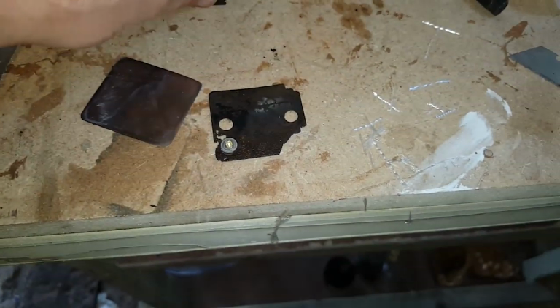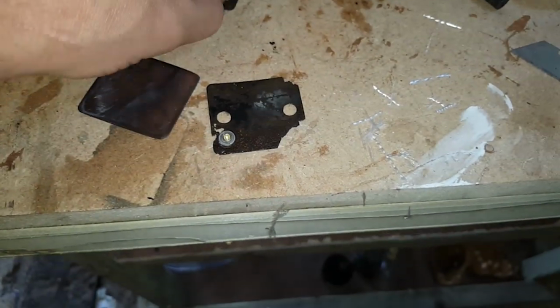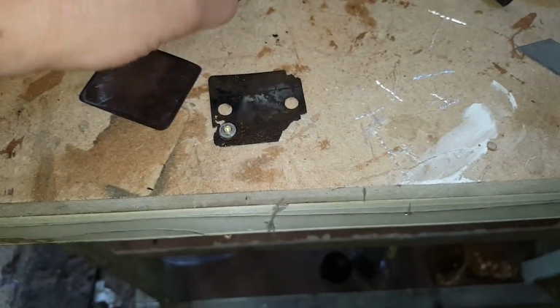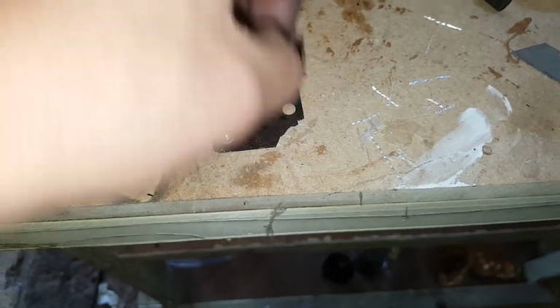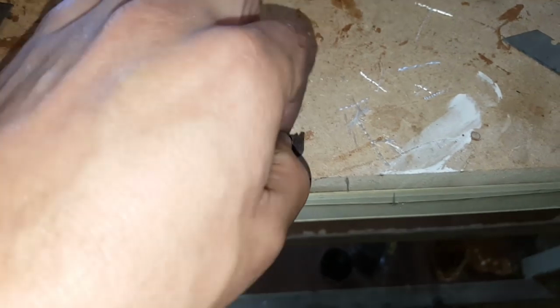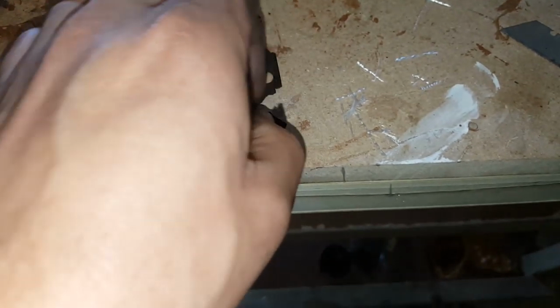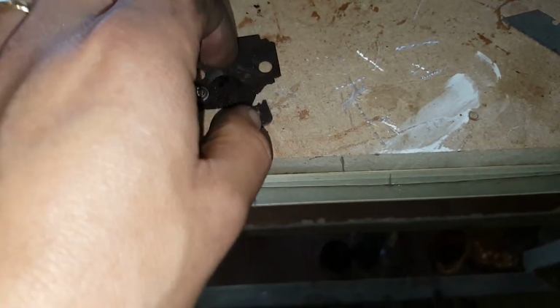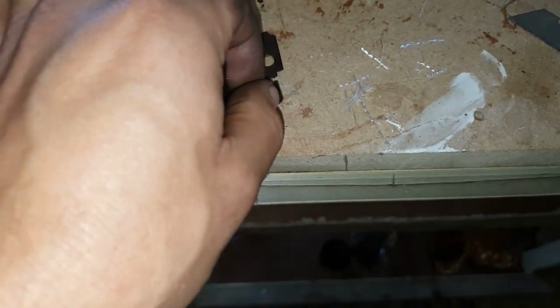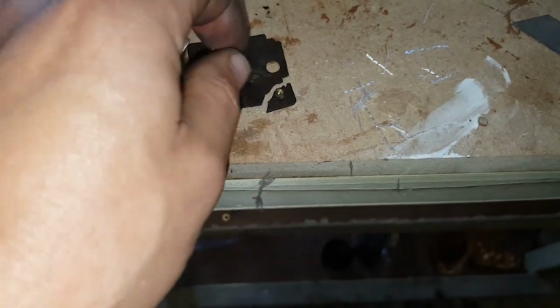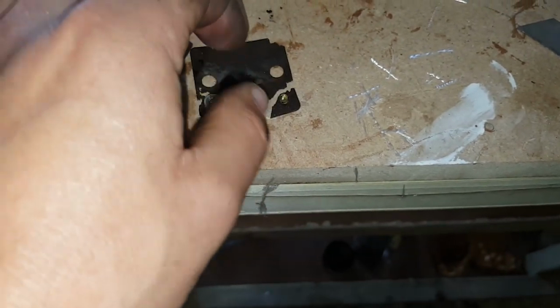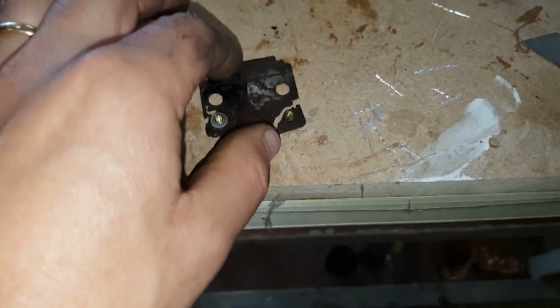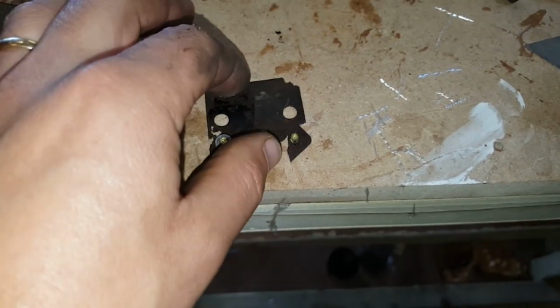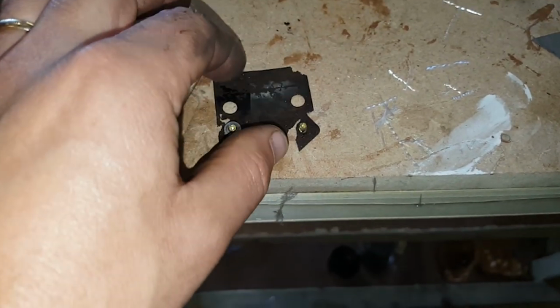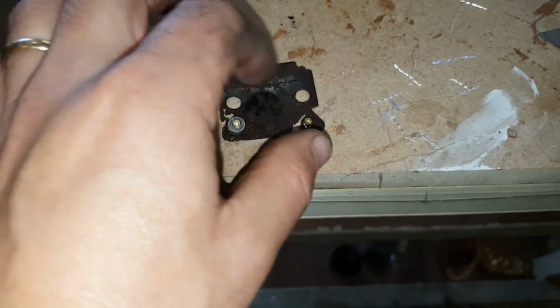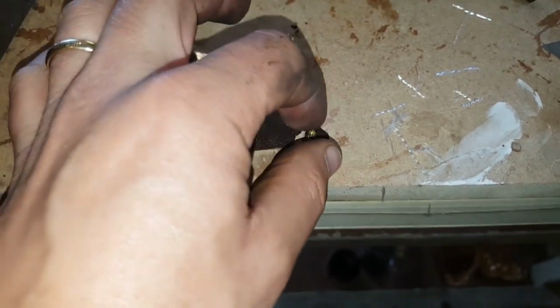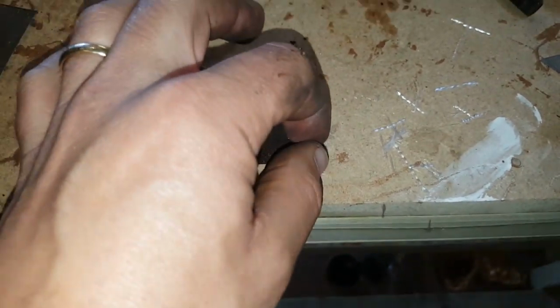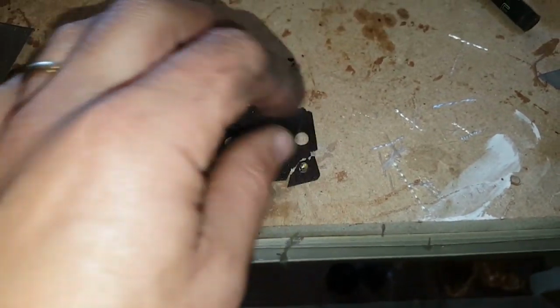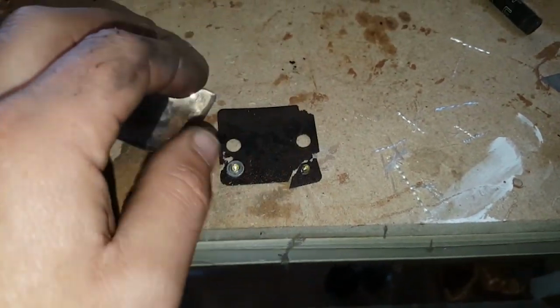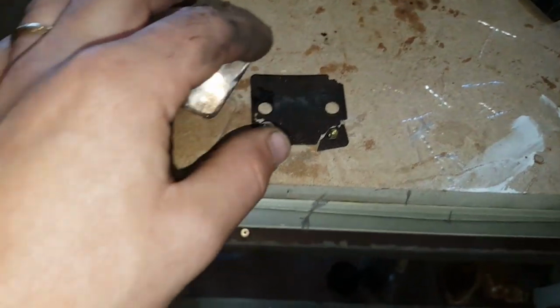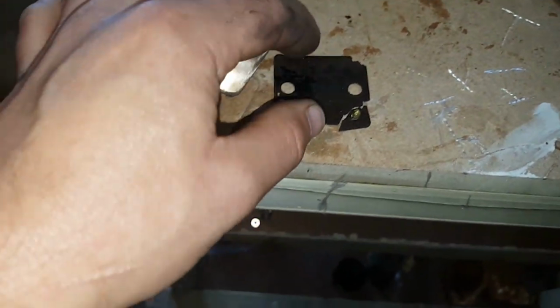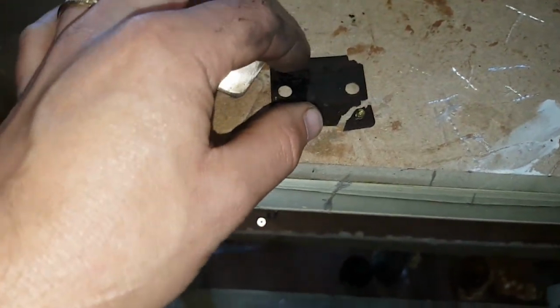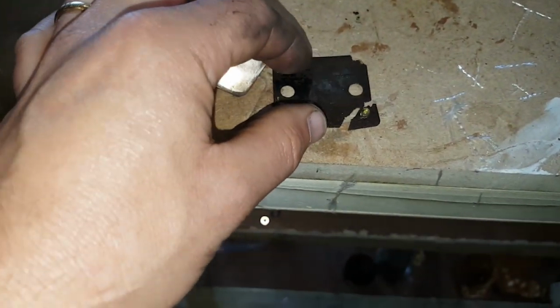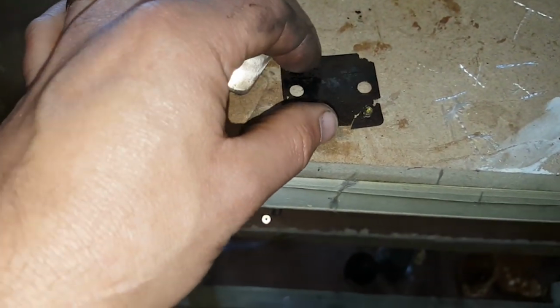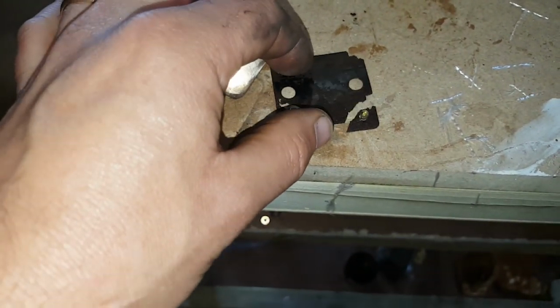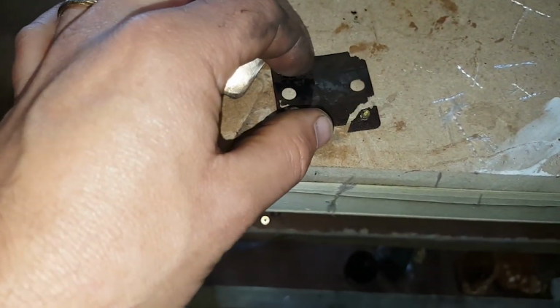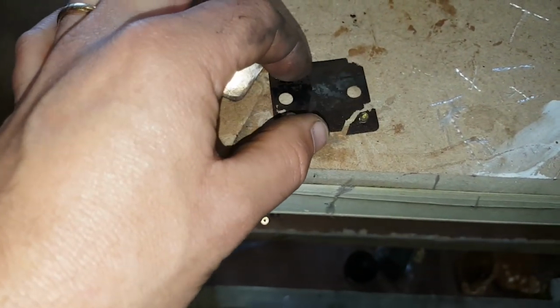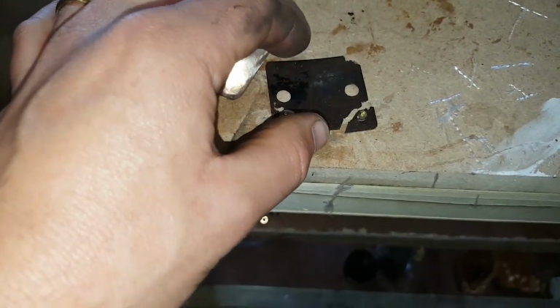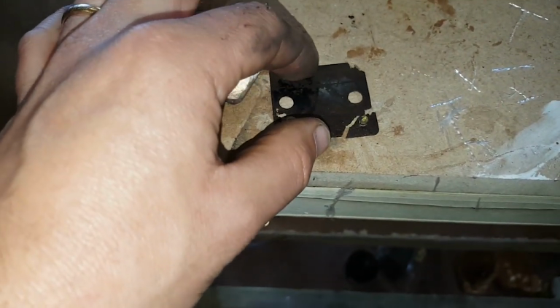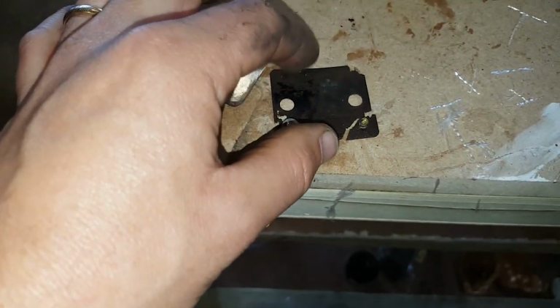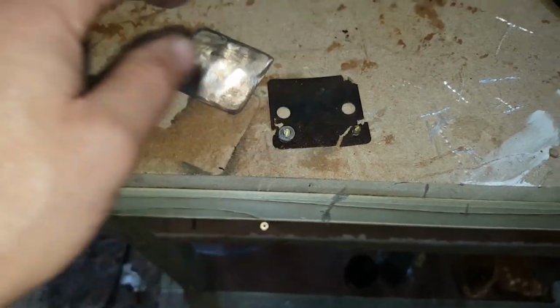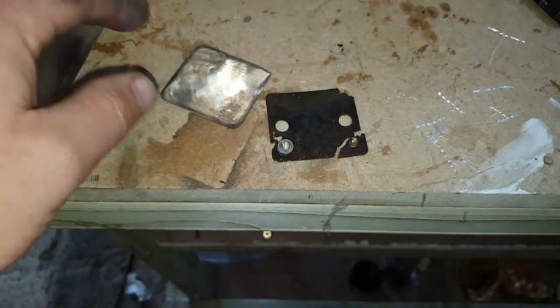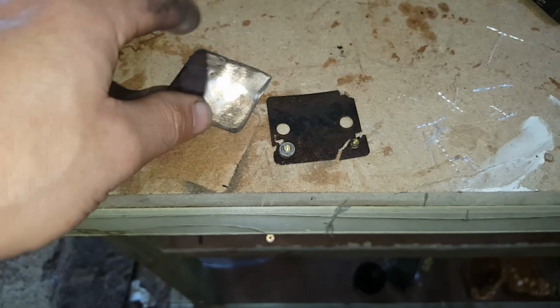I need to get some rivets as well. So this is the piece here that actually broke — it disintegrated as soon as I took it out.